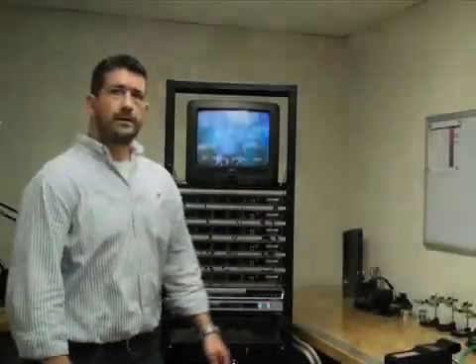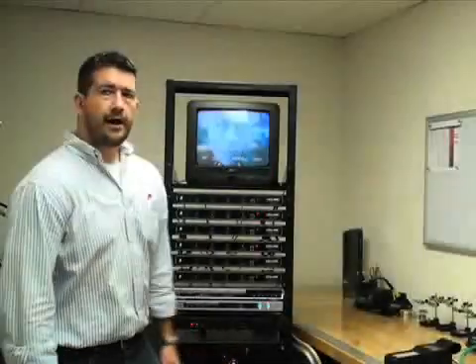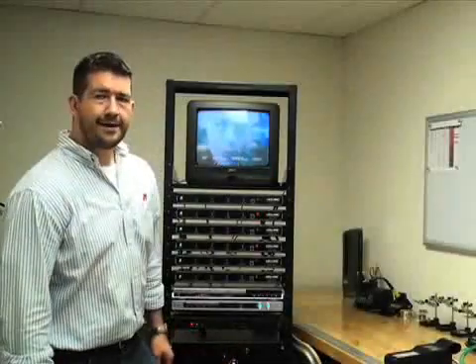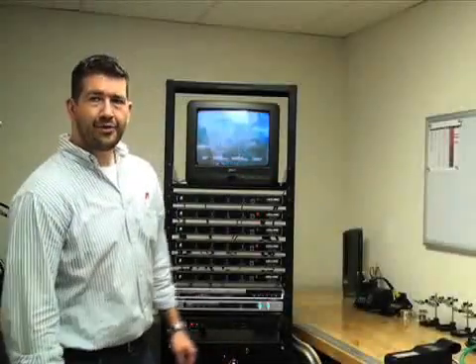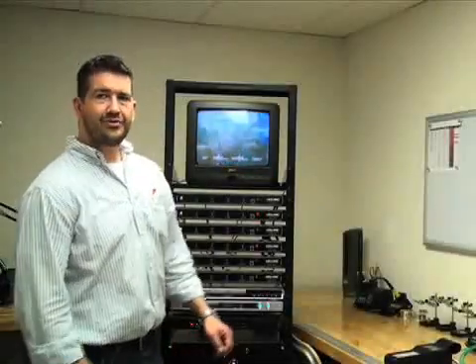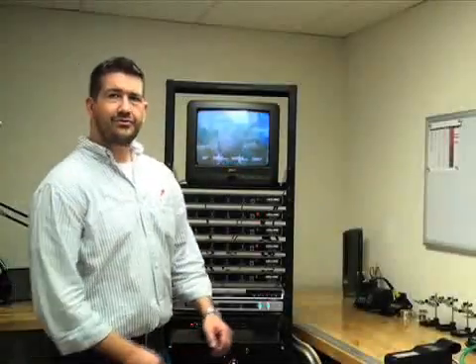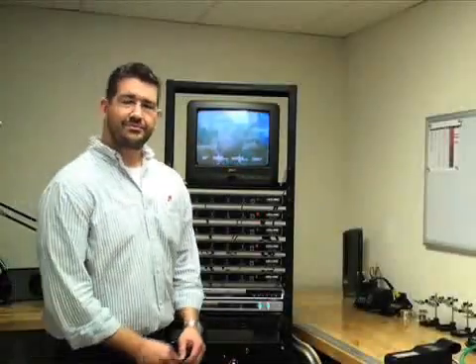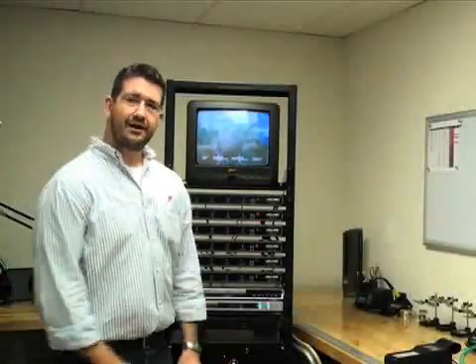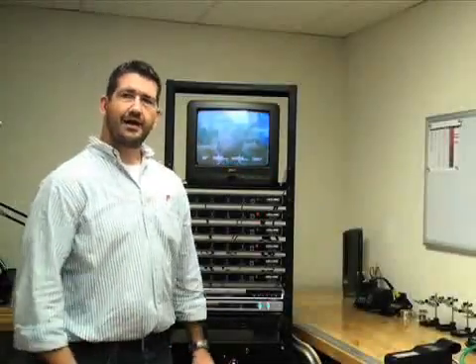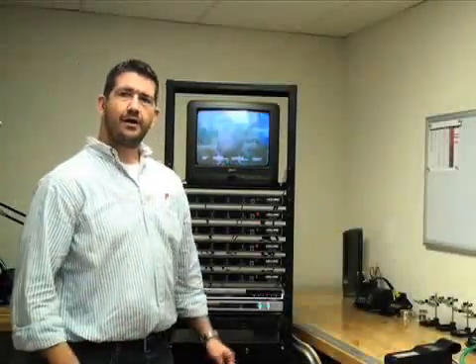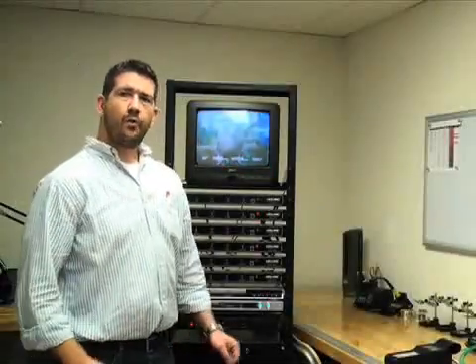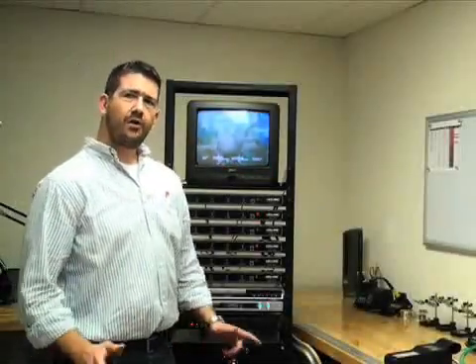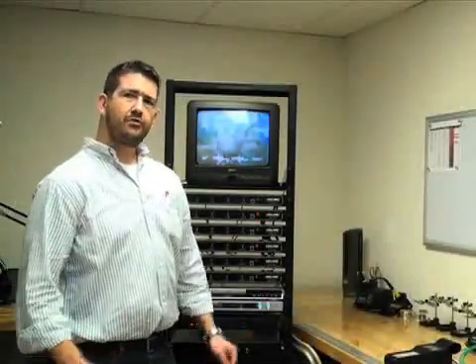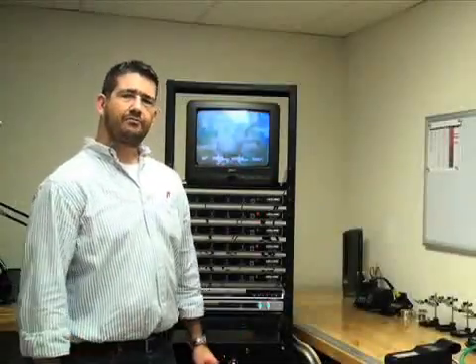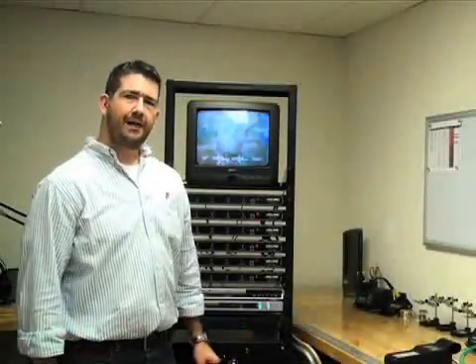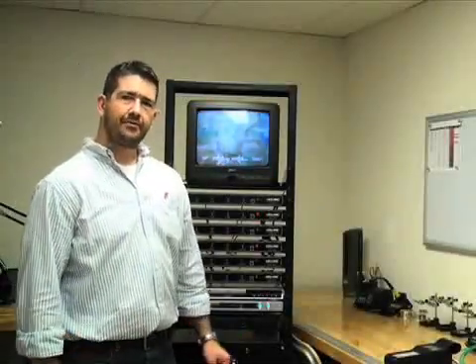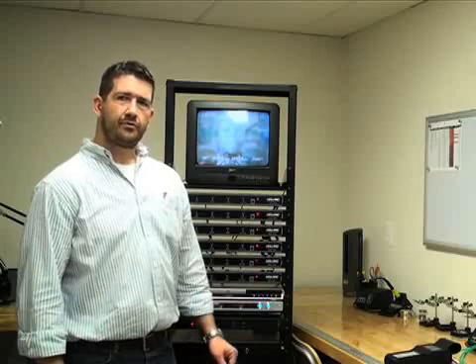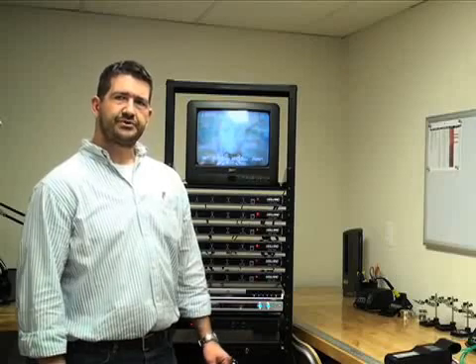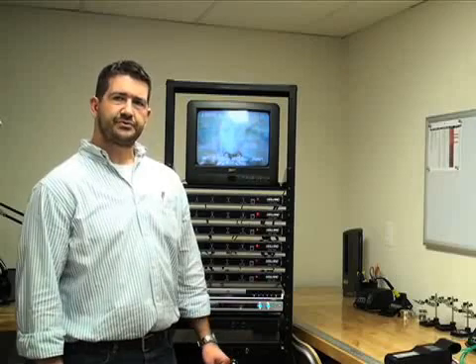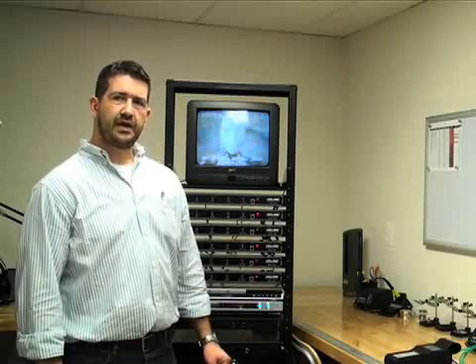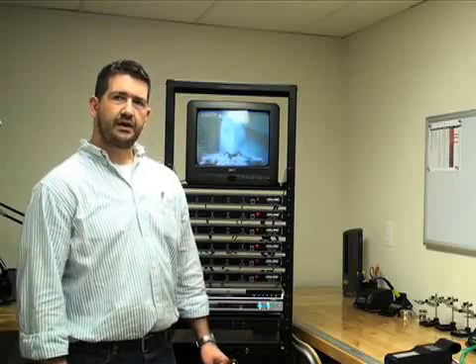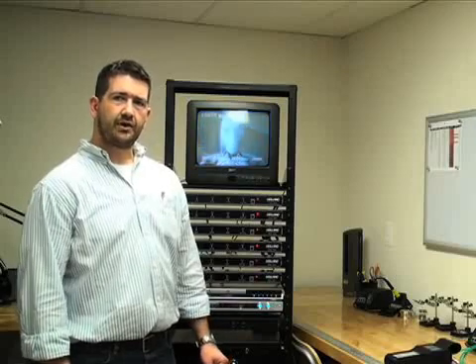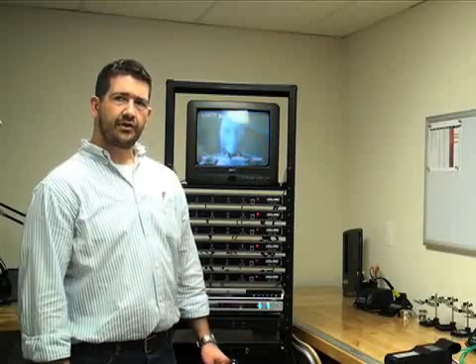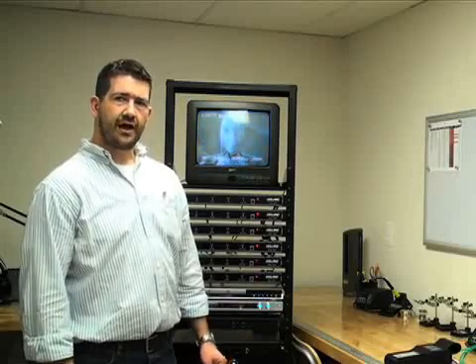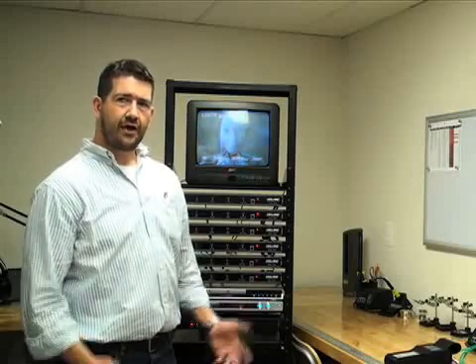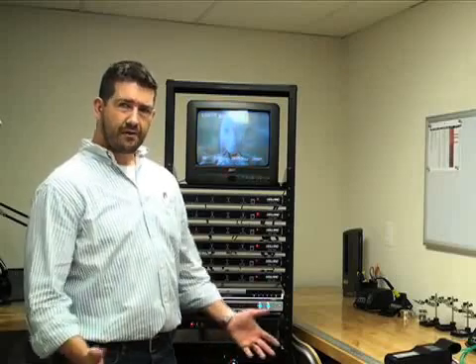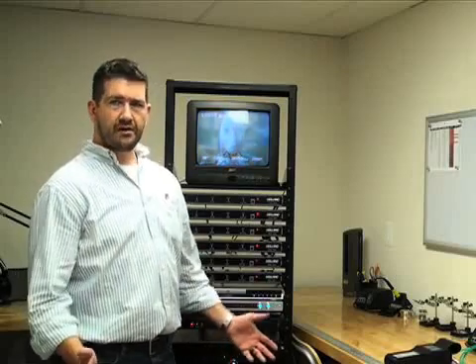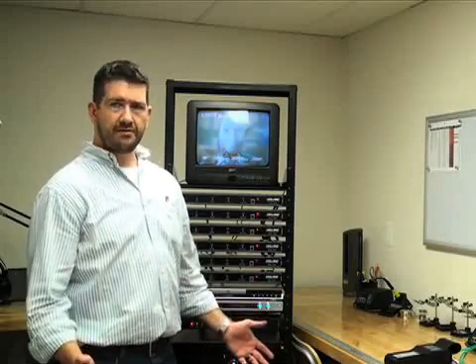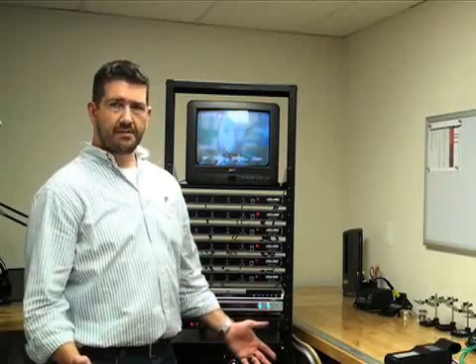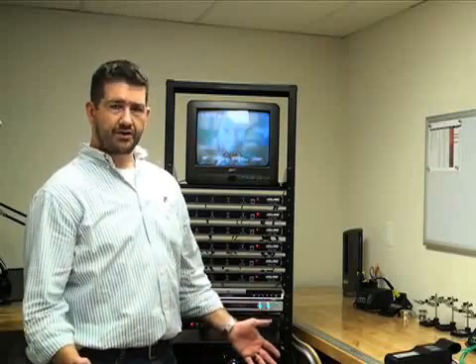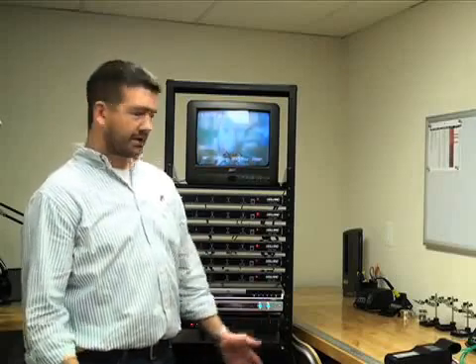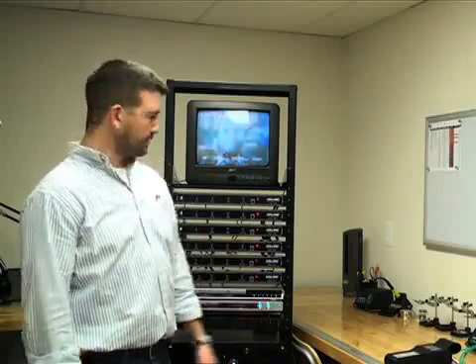Hi, I'm Brent with Tech Tool Supply. One of the most popular questions we get here is how do I balance my modulator?